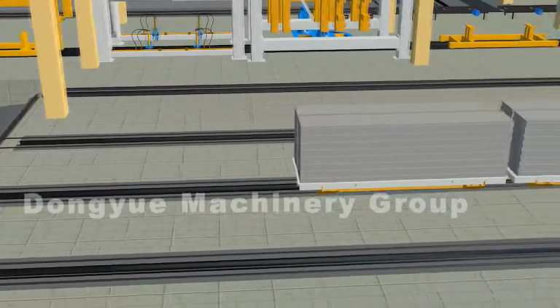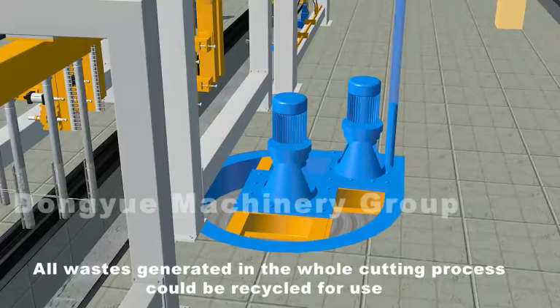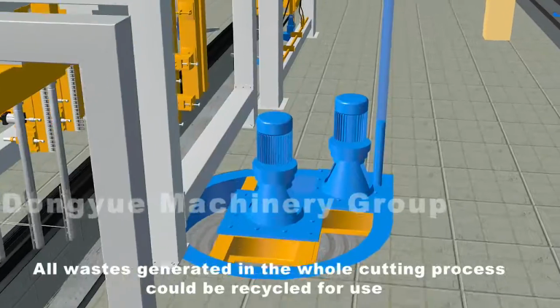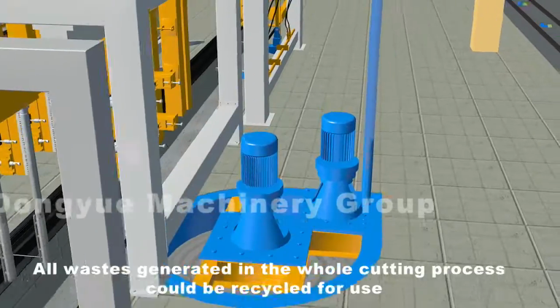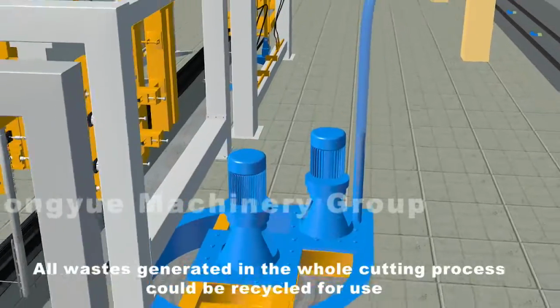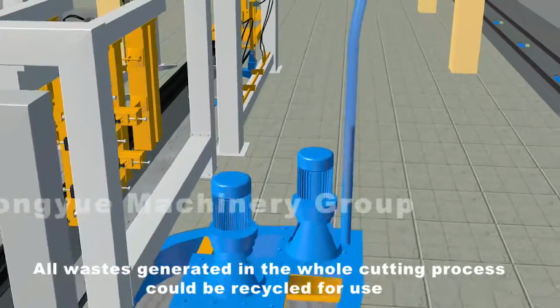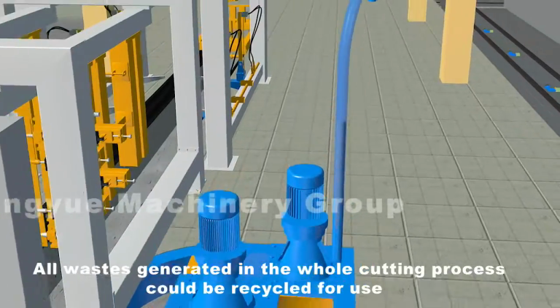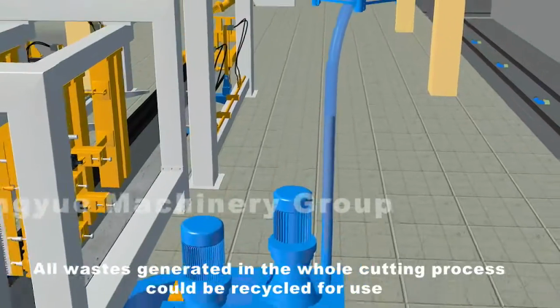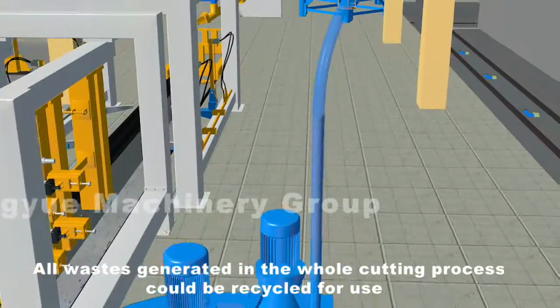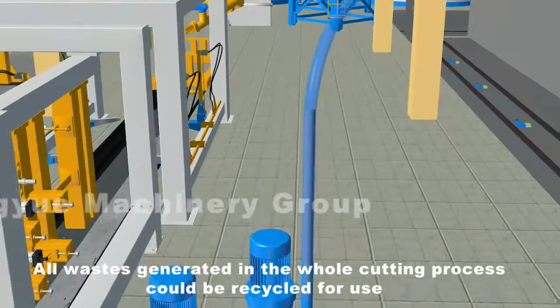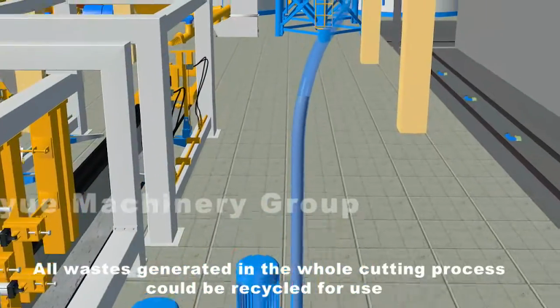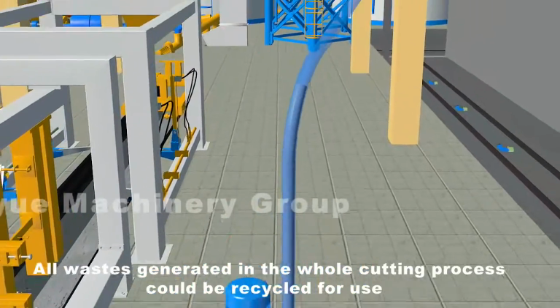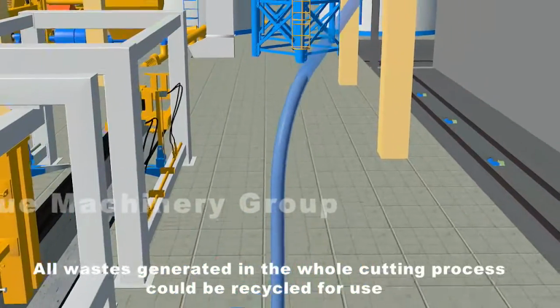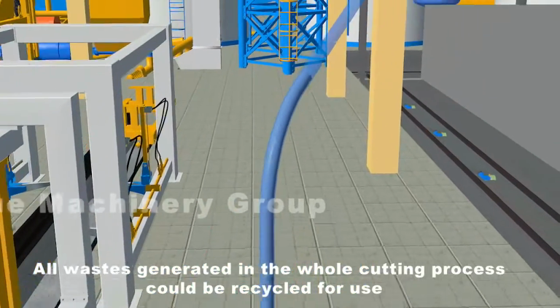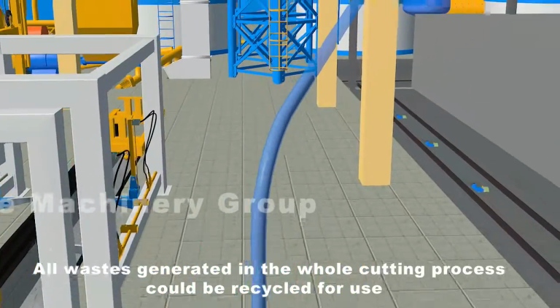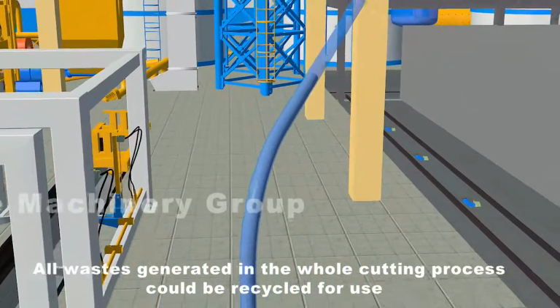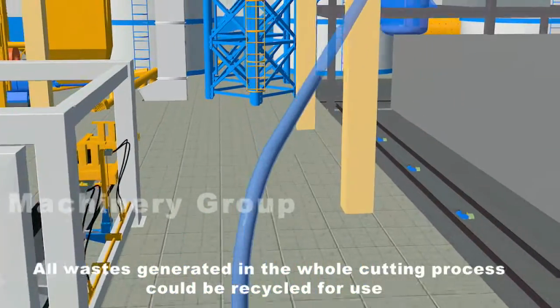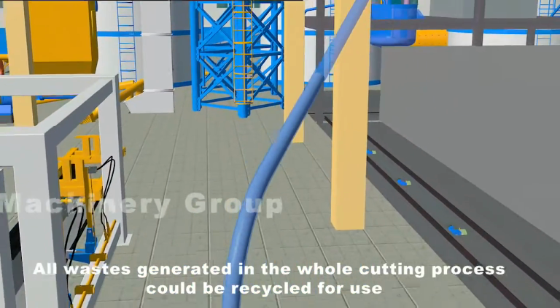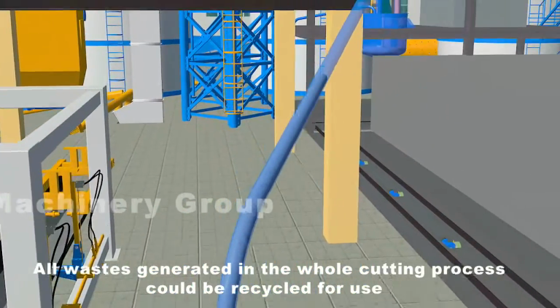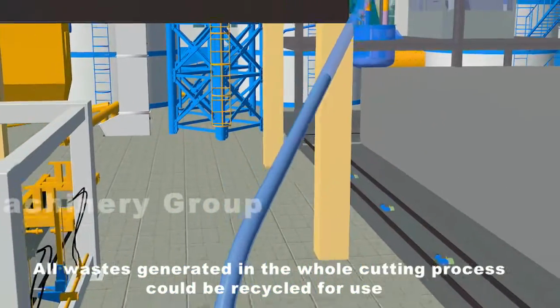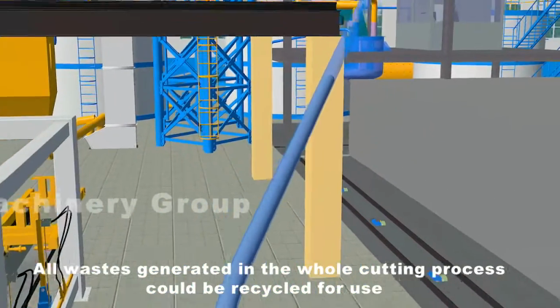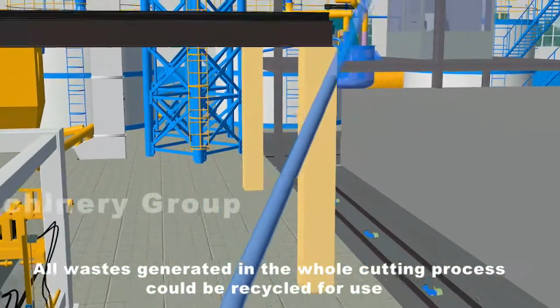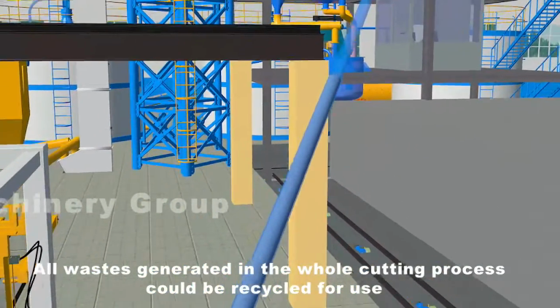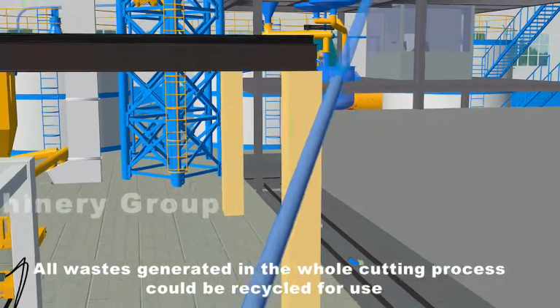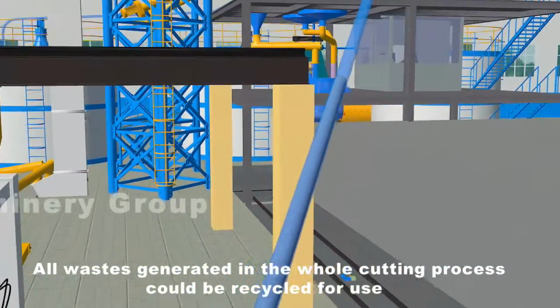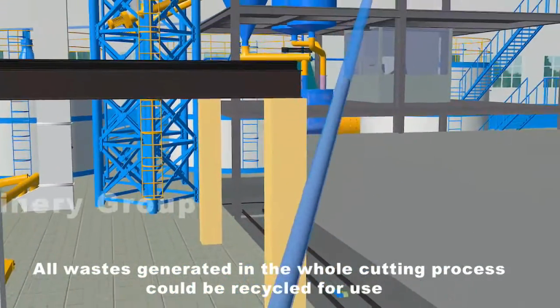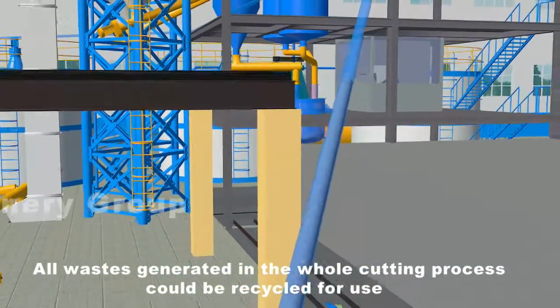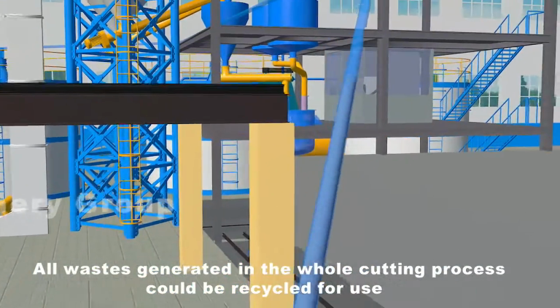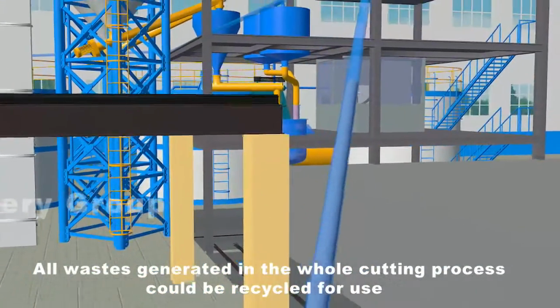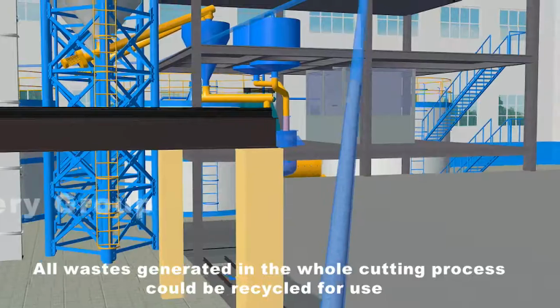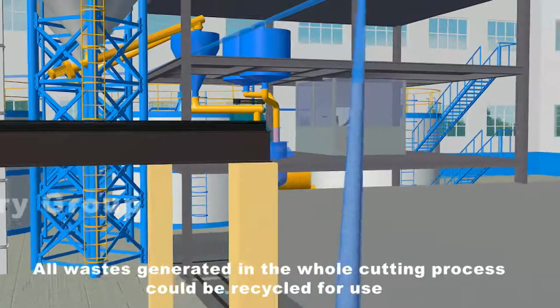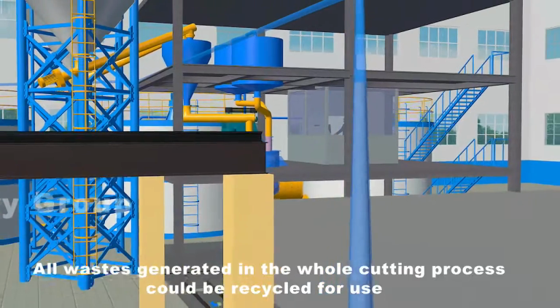All wastes generated in the whole cutting process could be recycled for use.